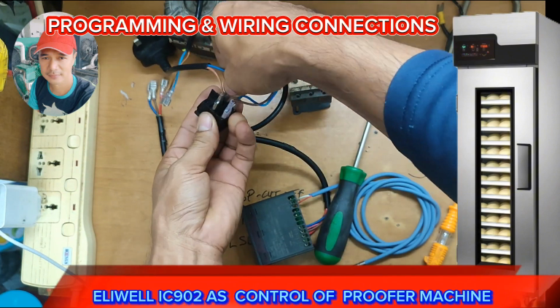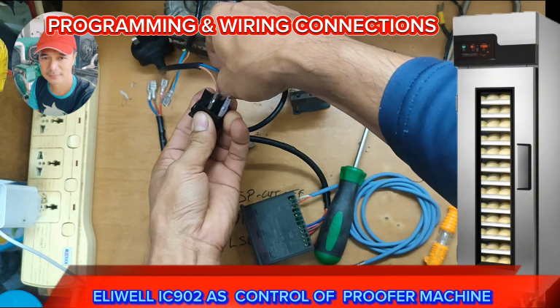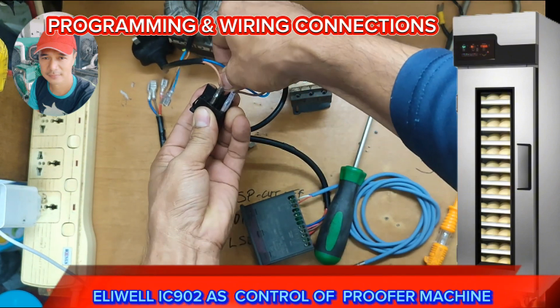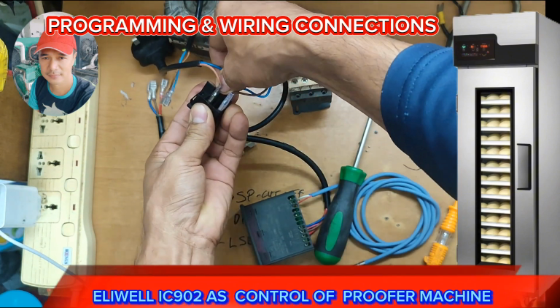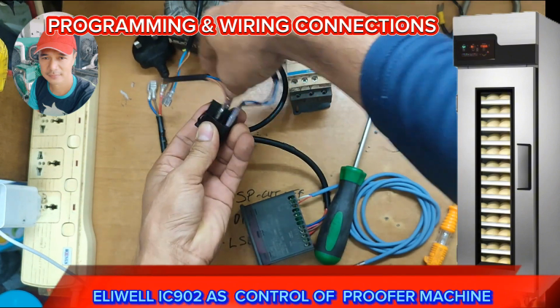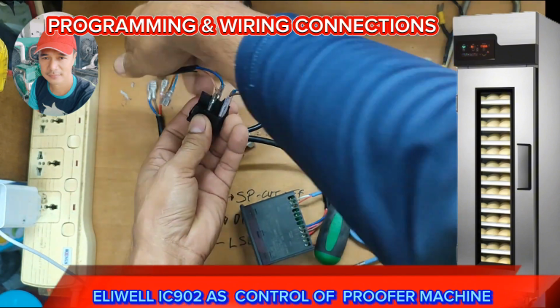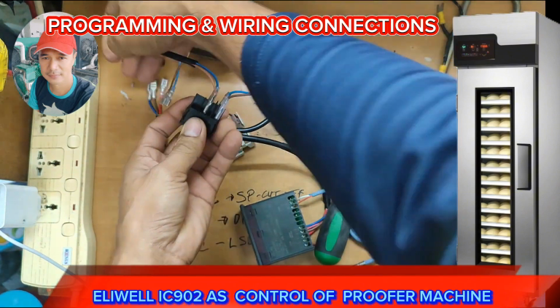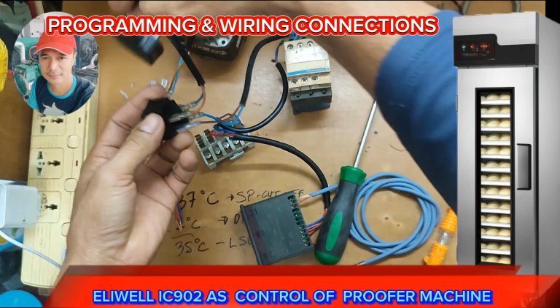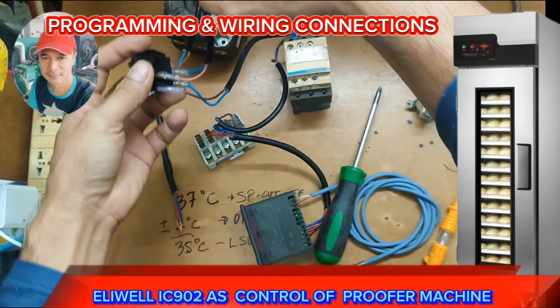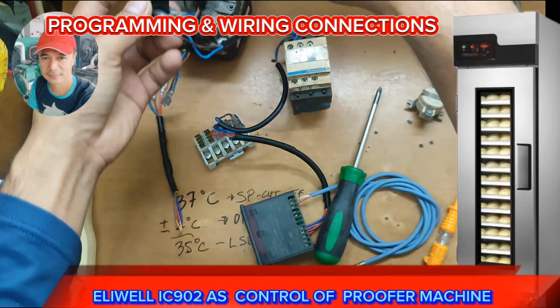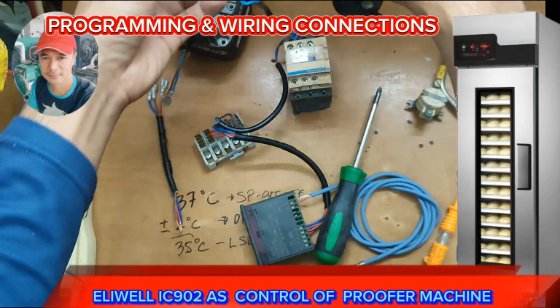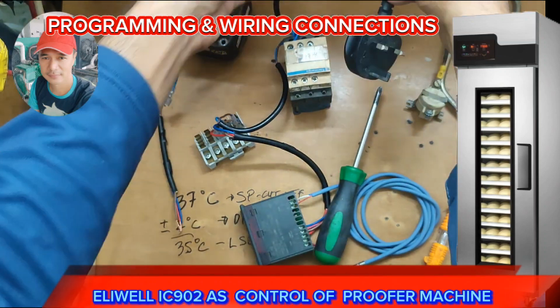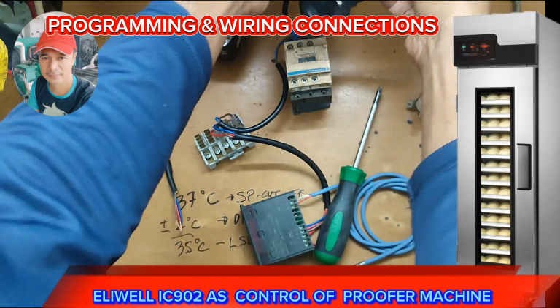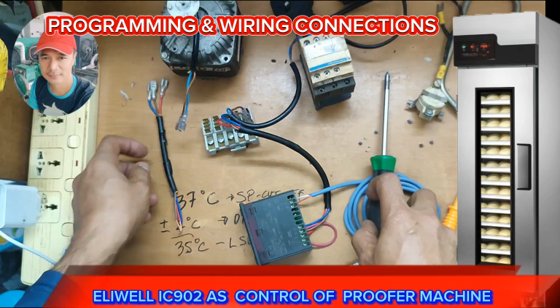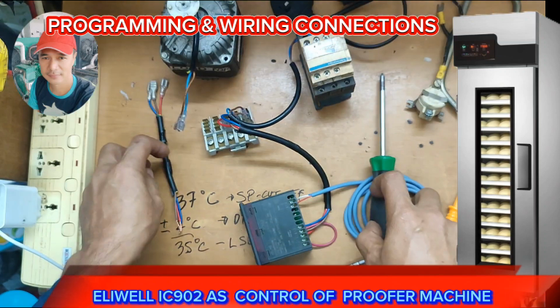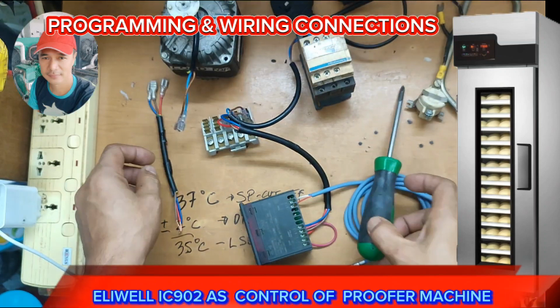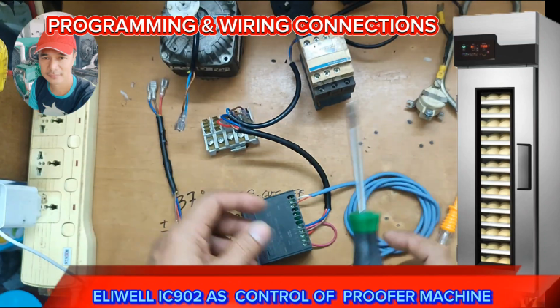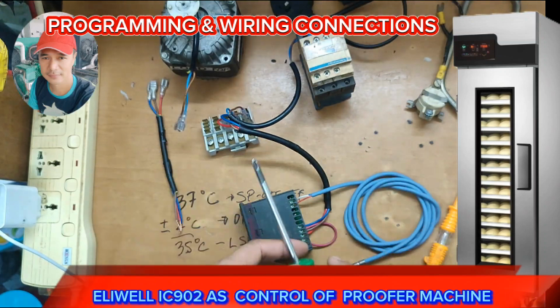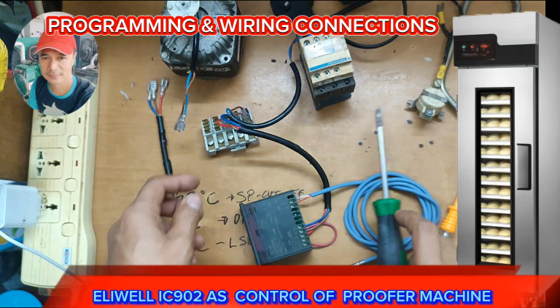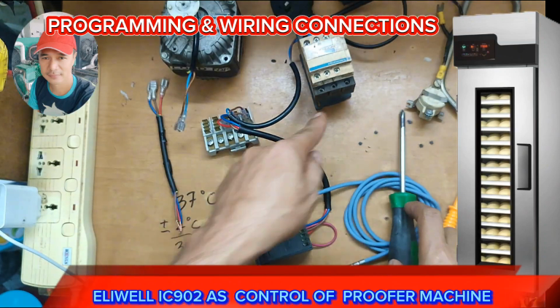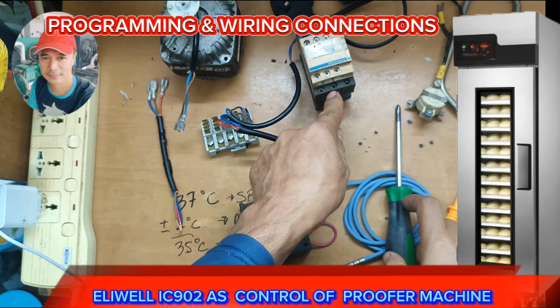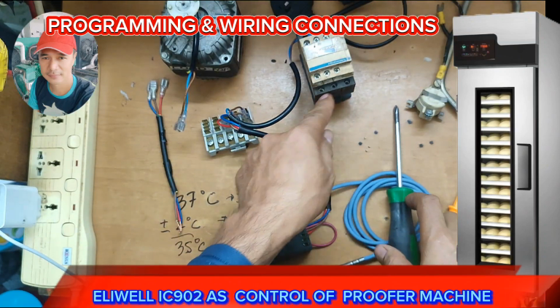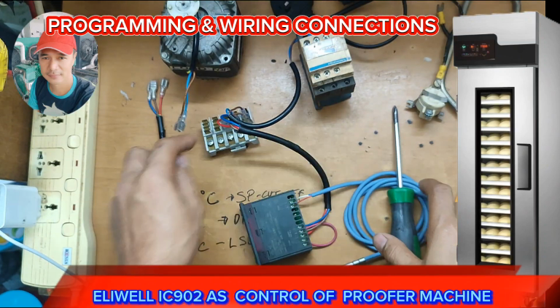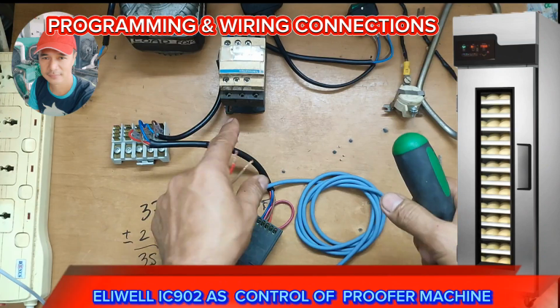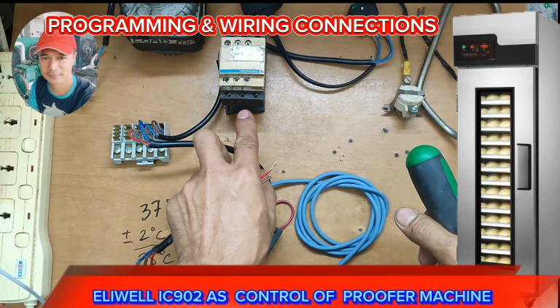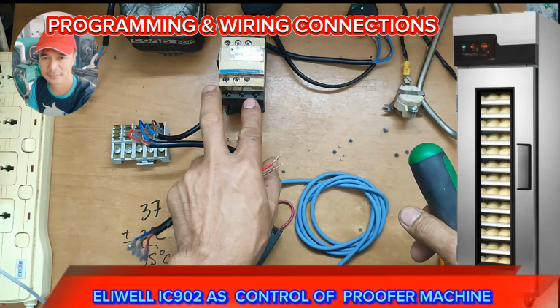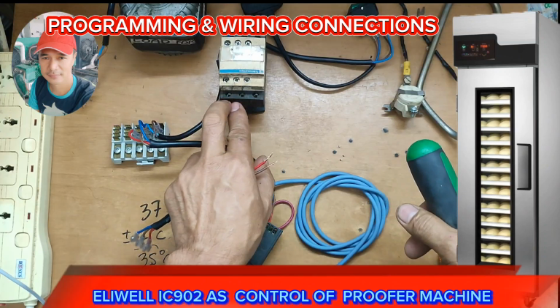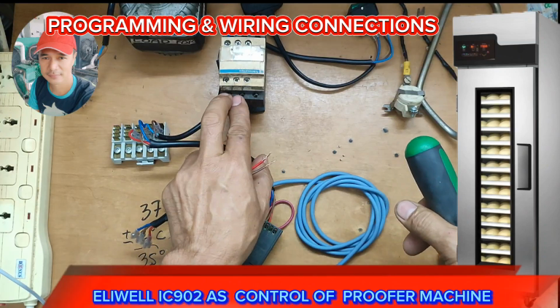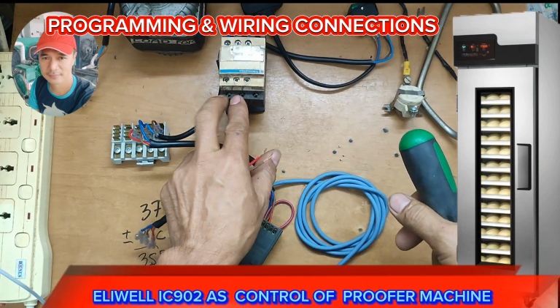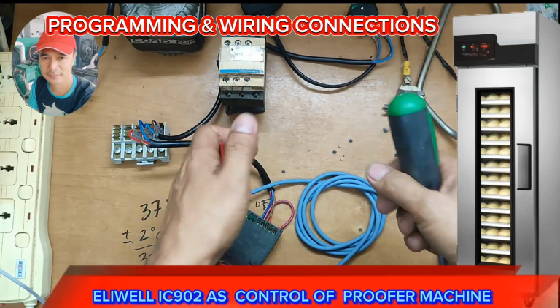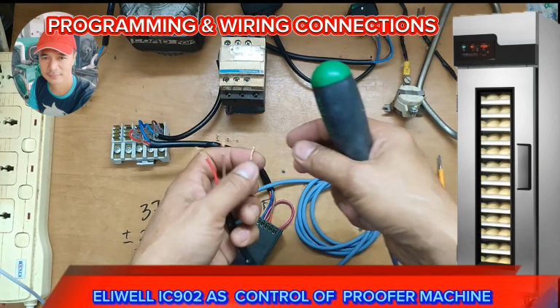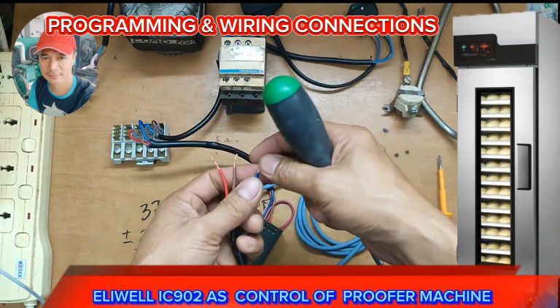We're done with the supply. Now let's go to the load side — the load of the contactor.